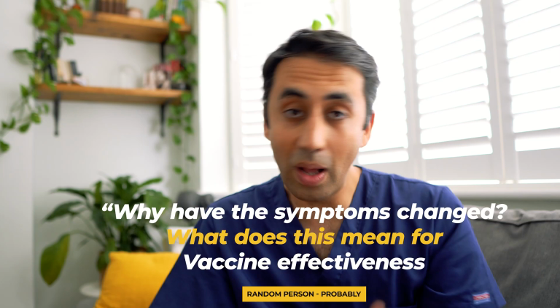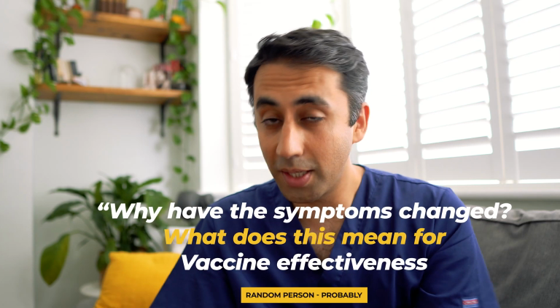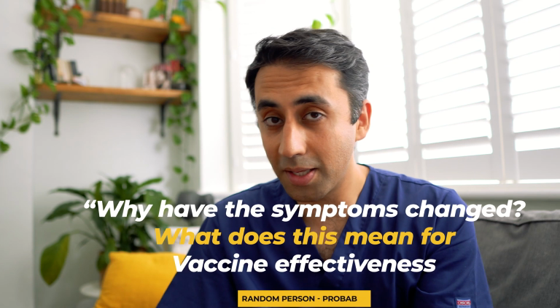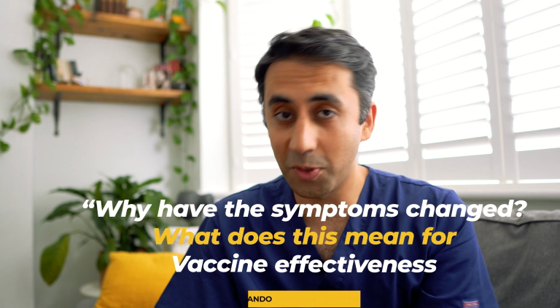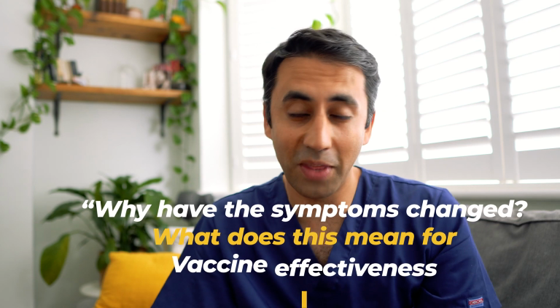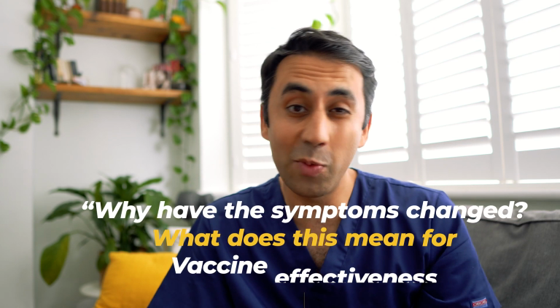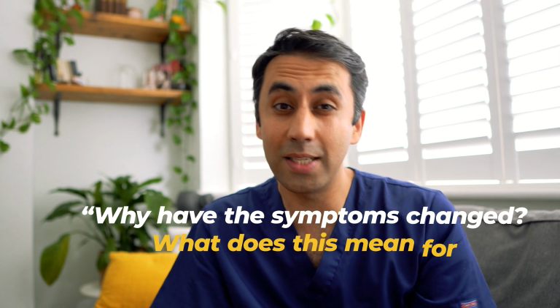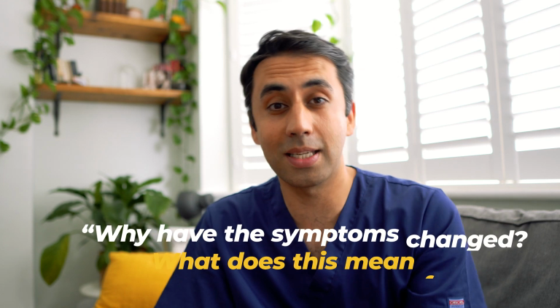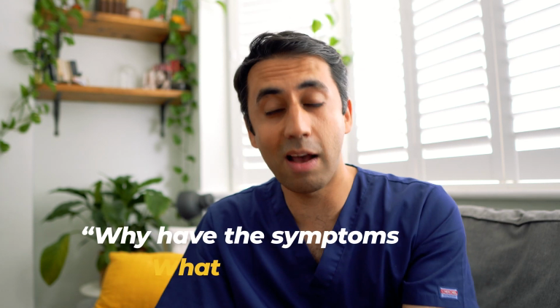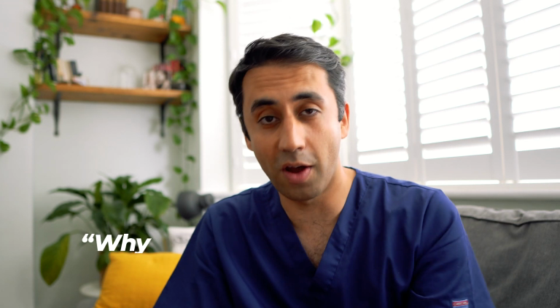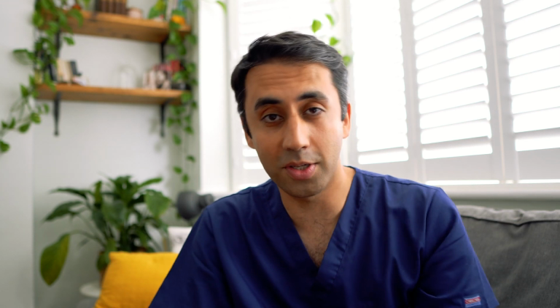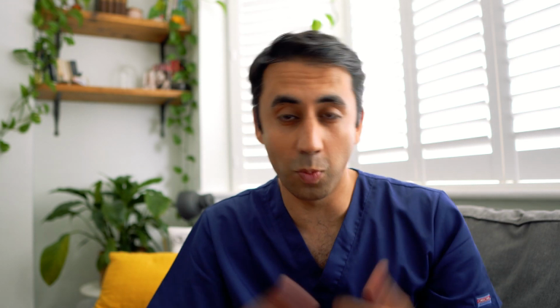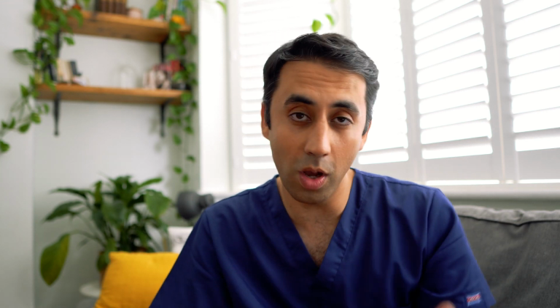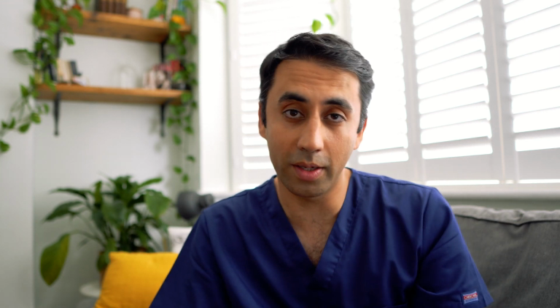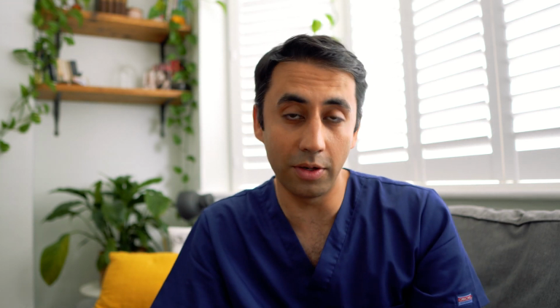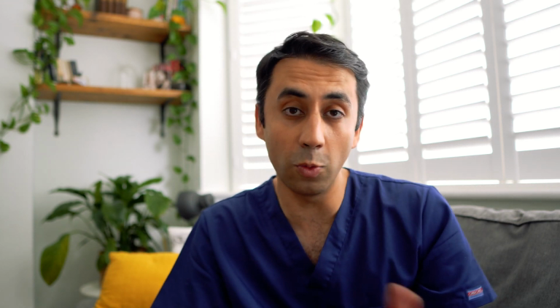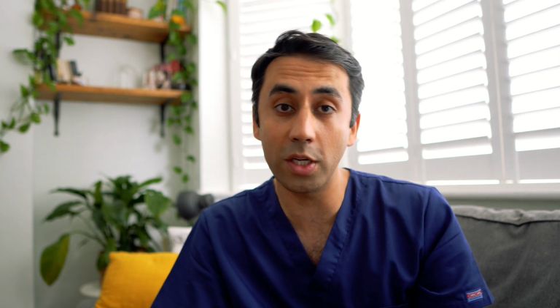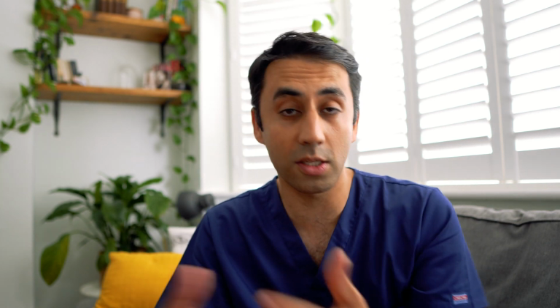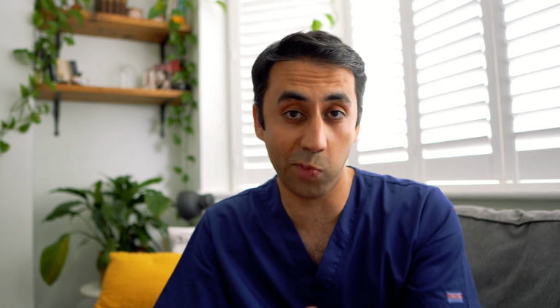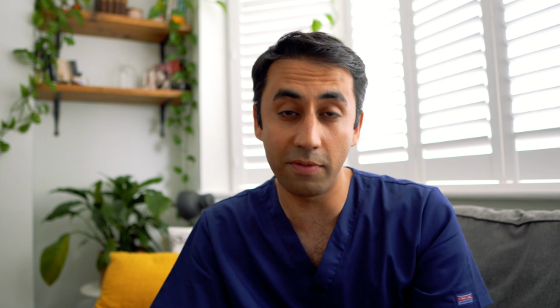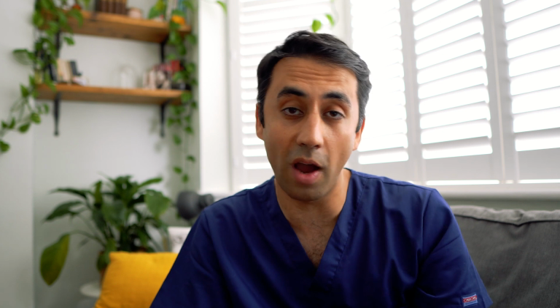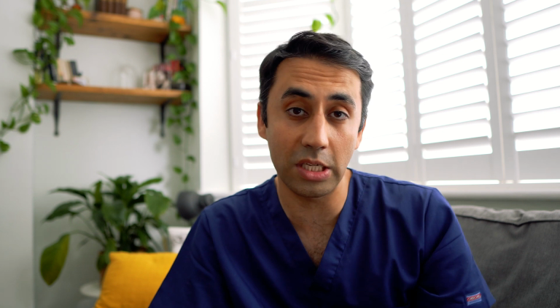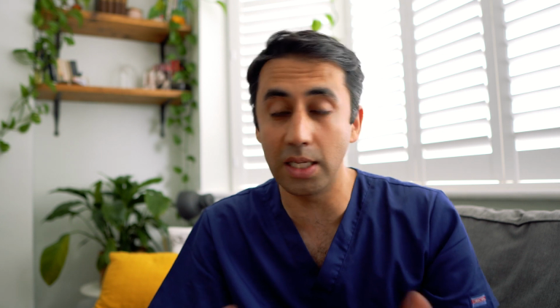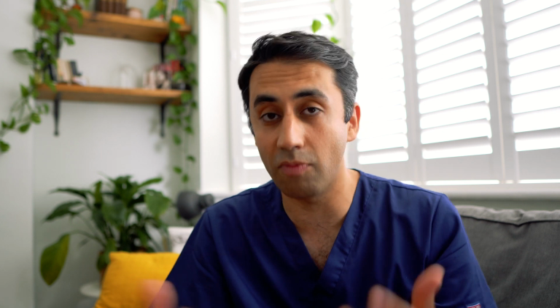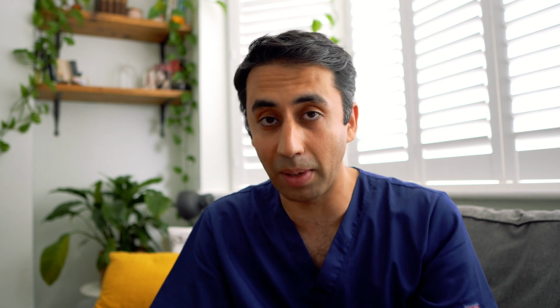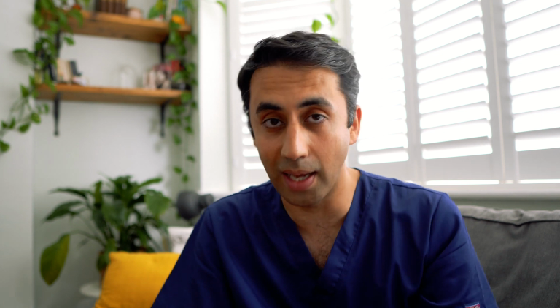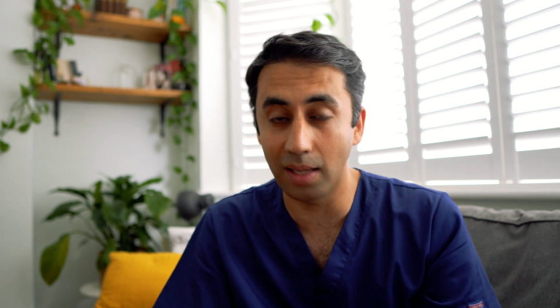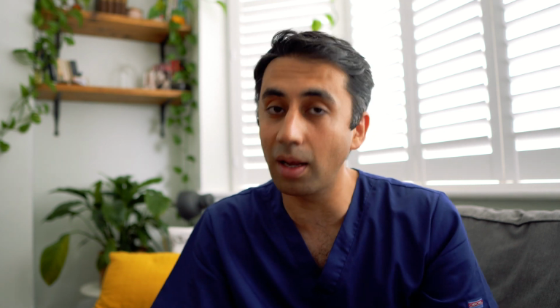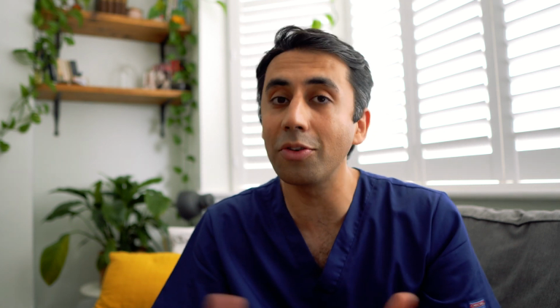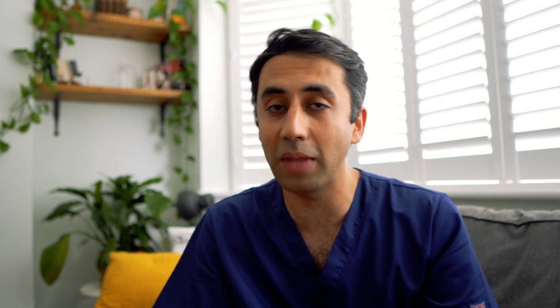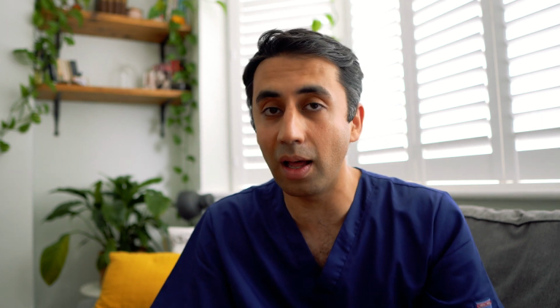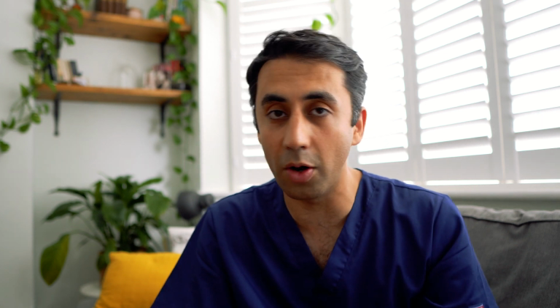Well, to get to the bottom of that, we need to understand how viruses work. And in order to spread, viruses need to replicate — and they can't do that alone.